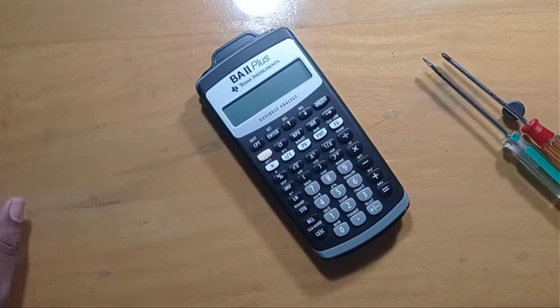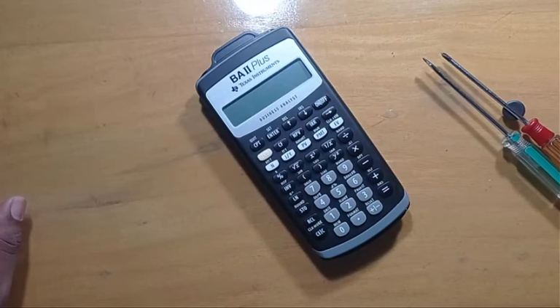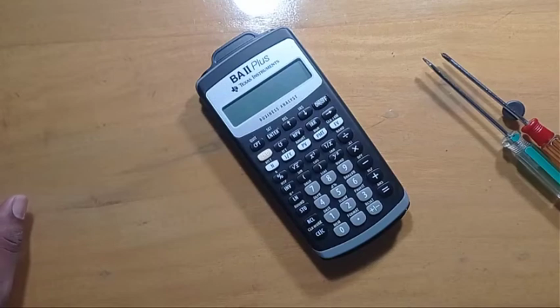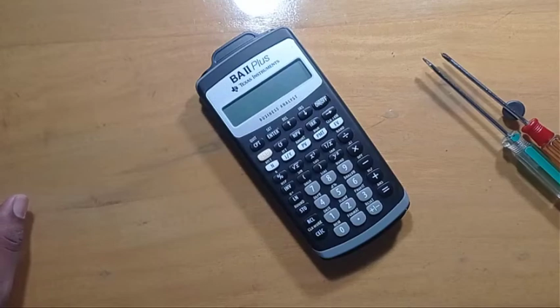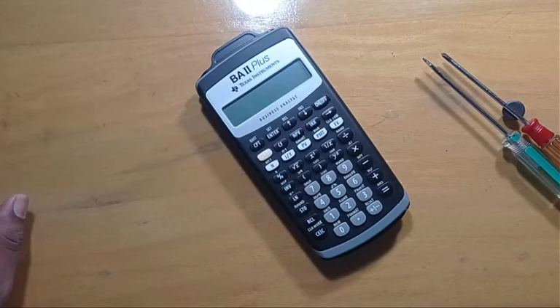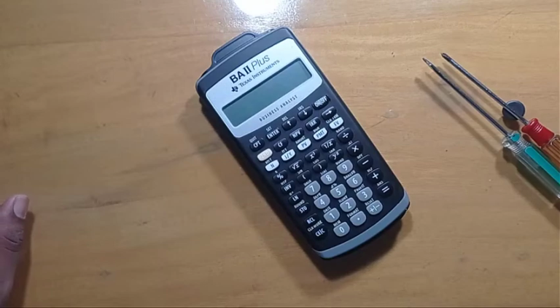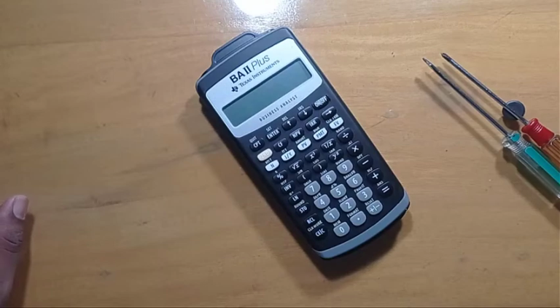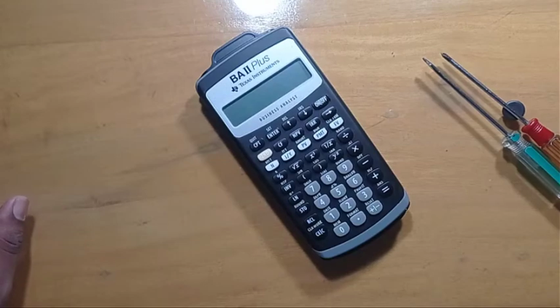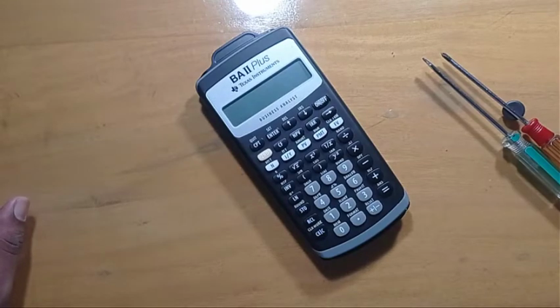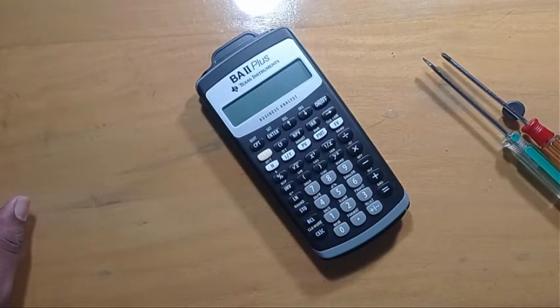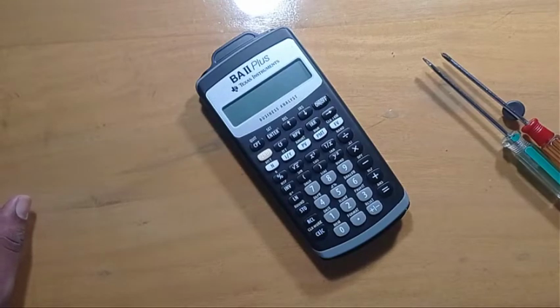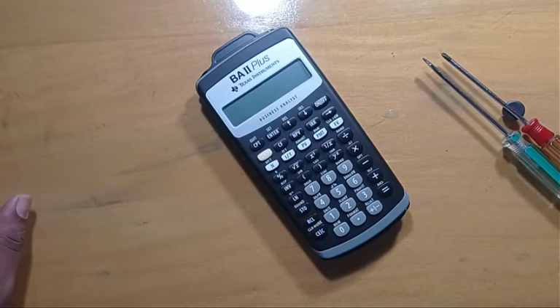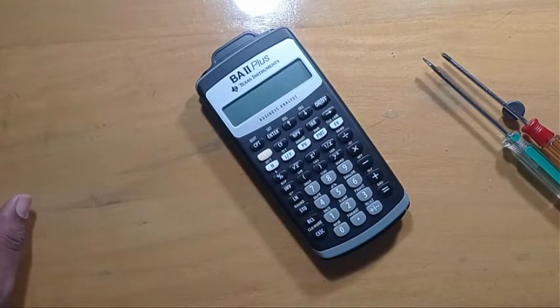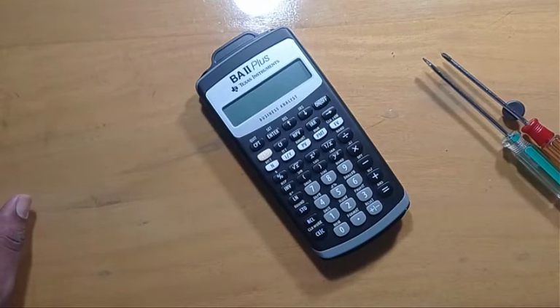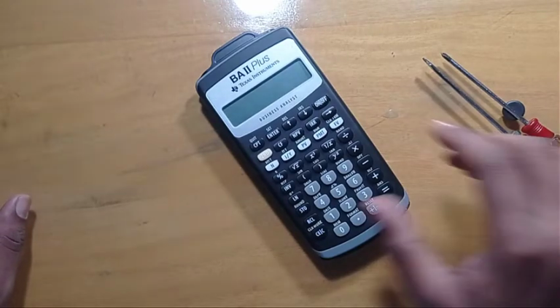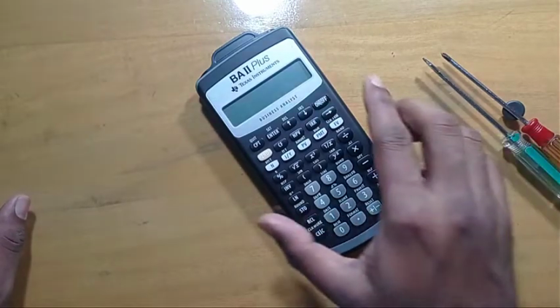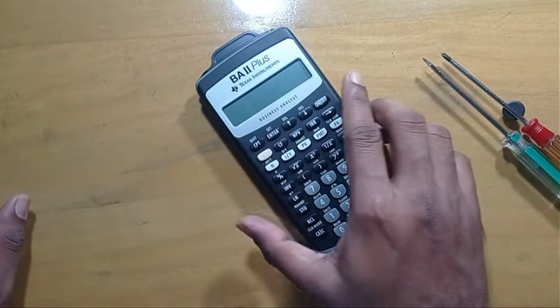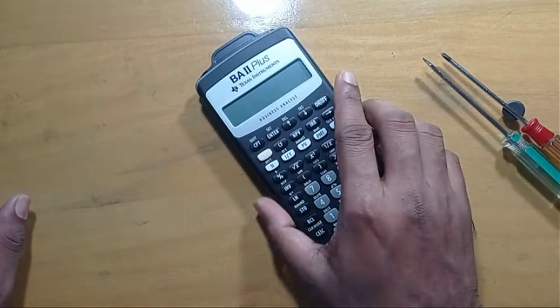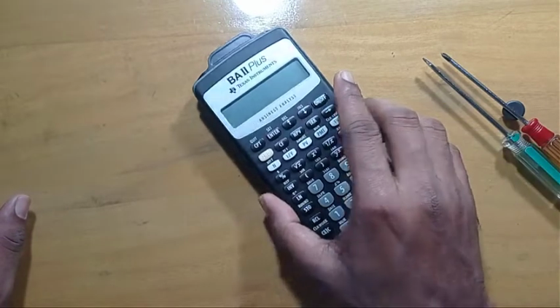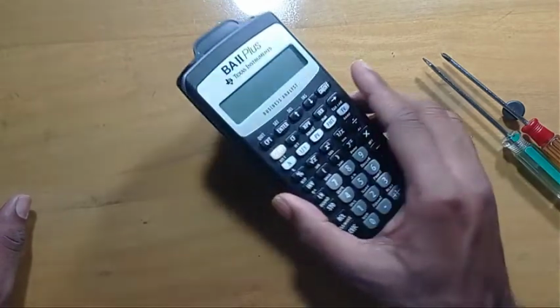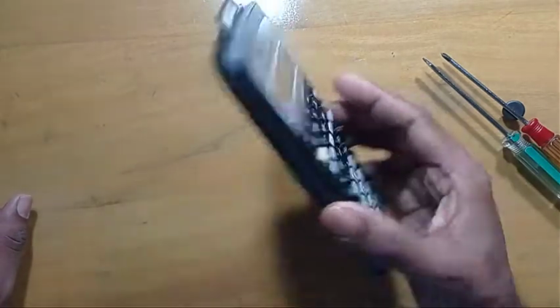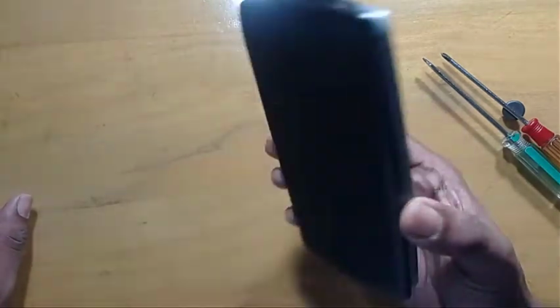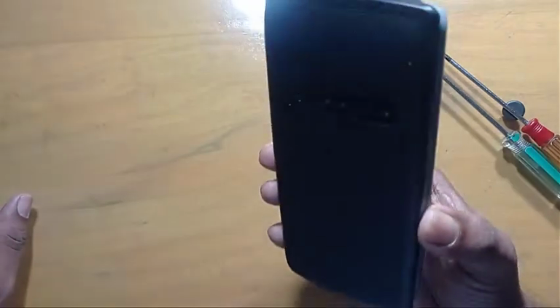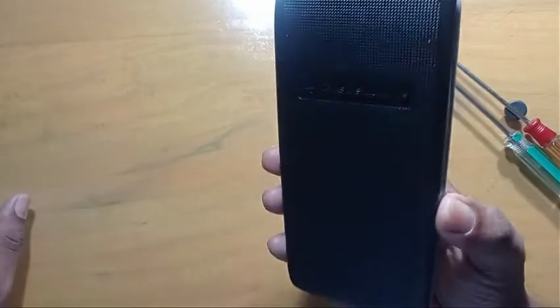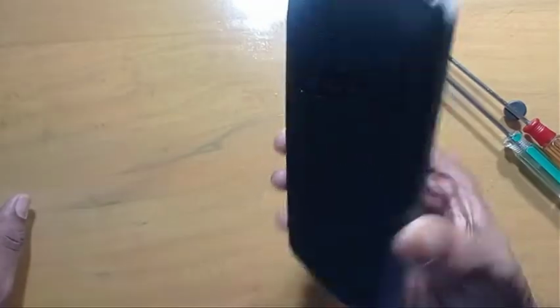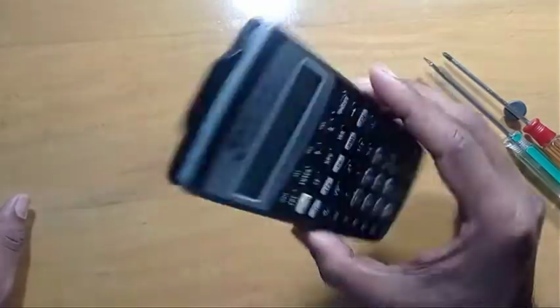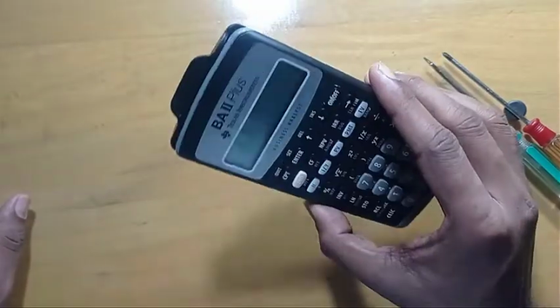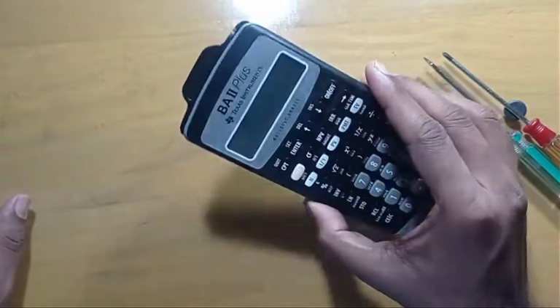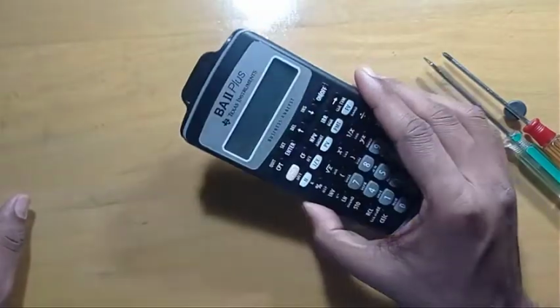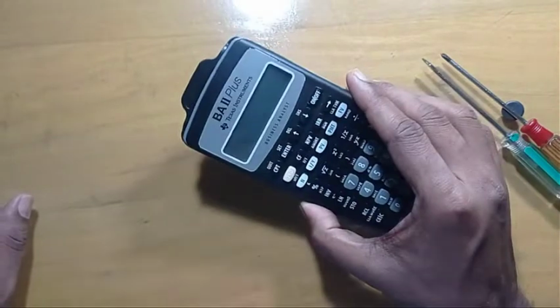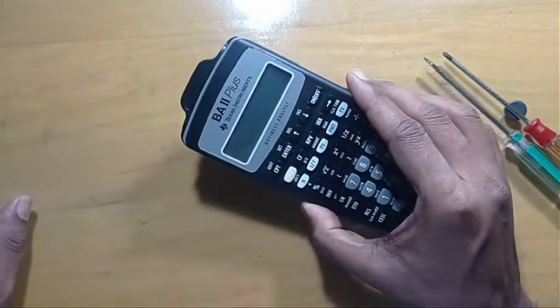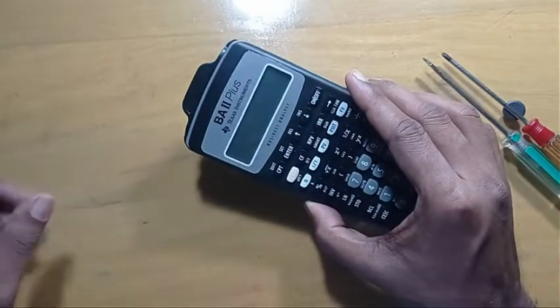Today, I'll show you how we can change the battery of this calculator.